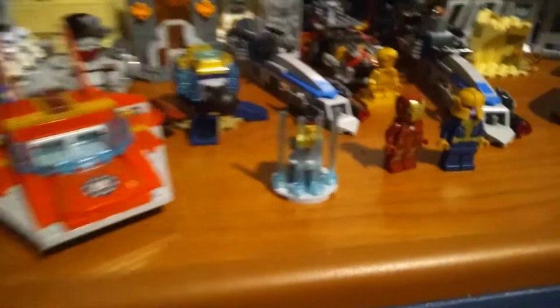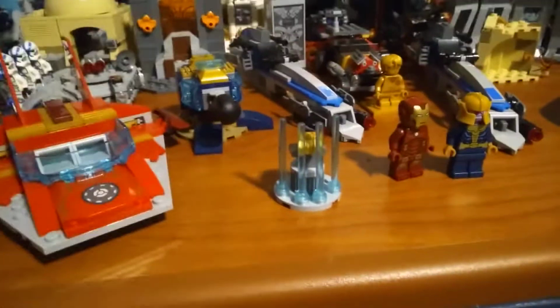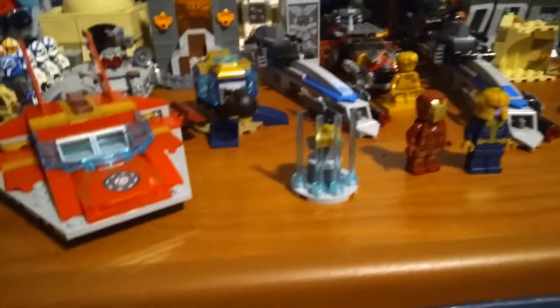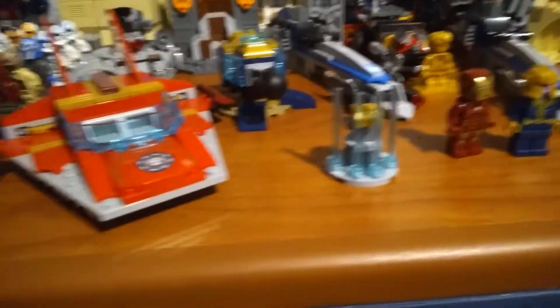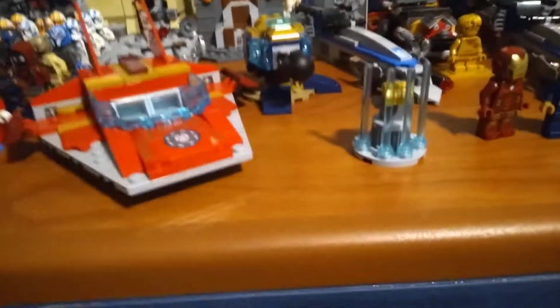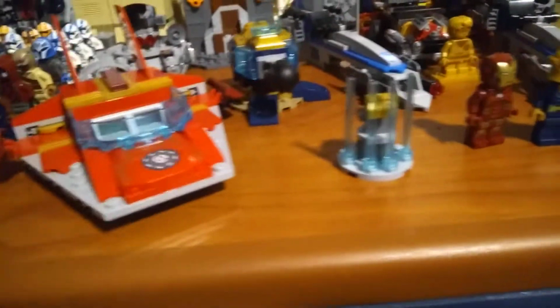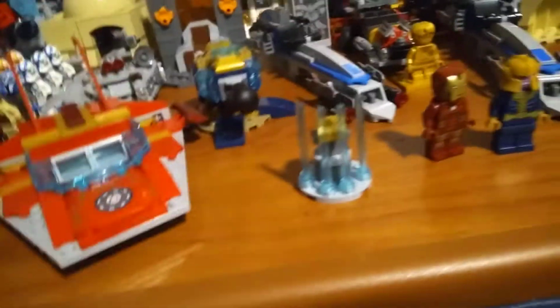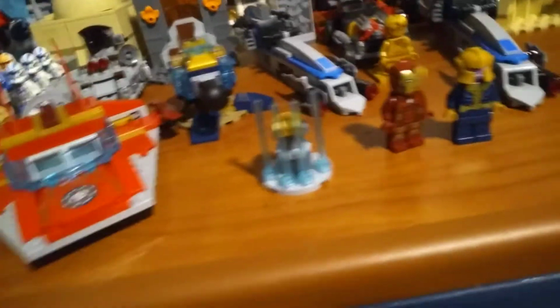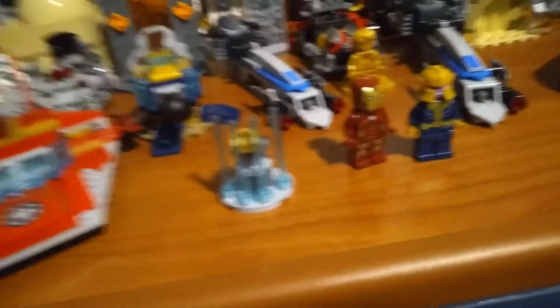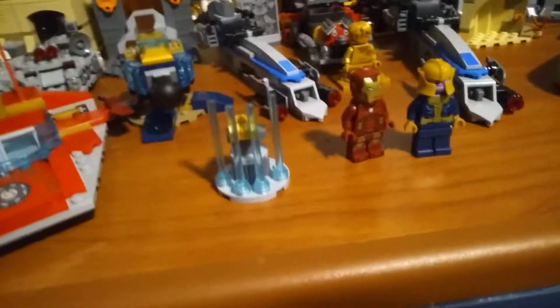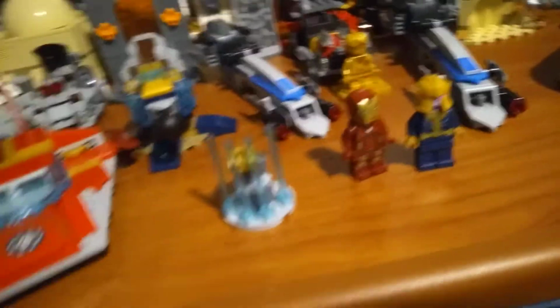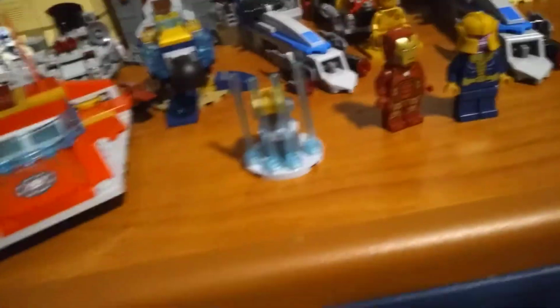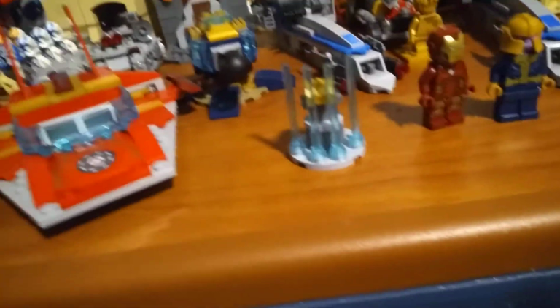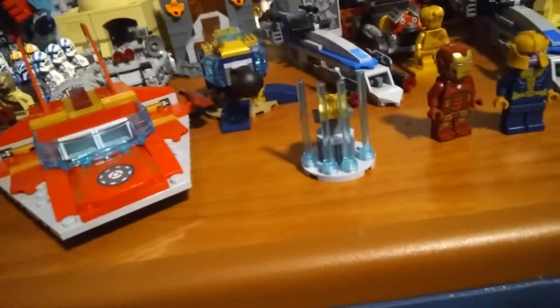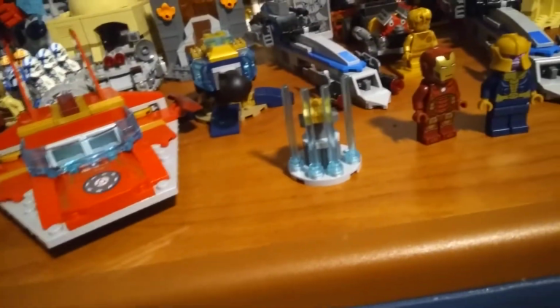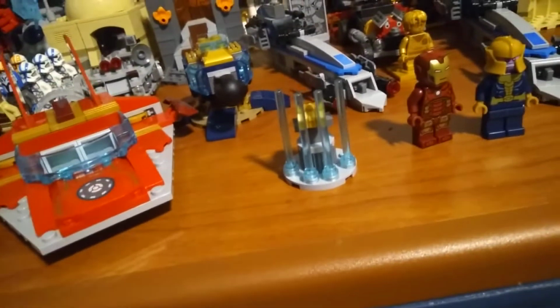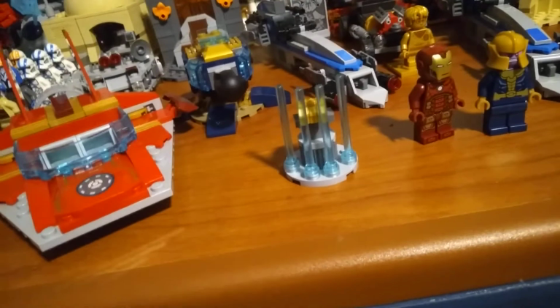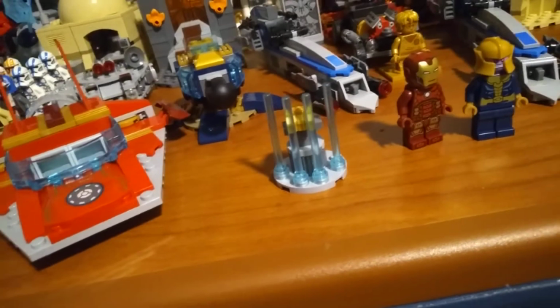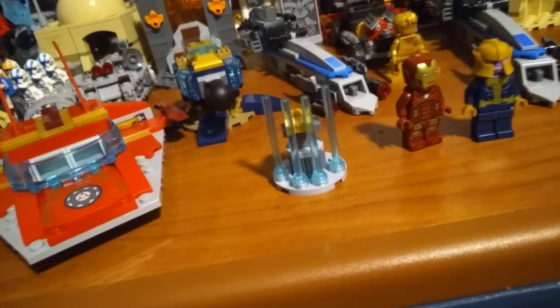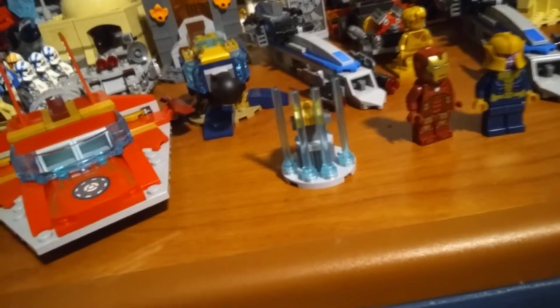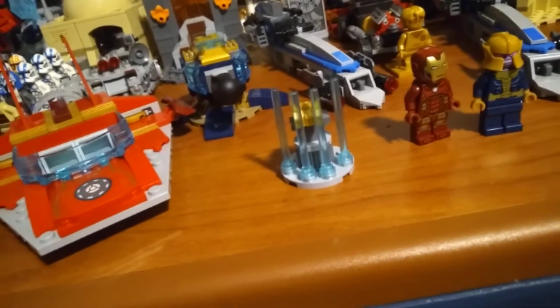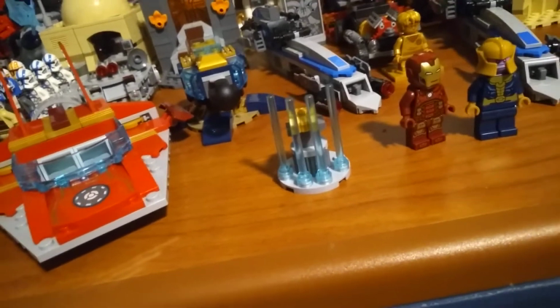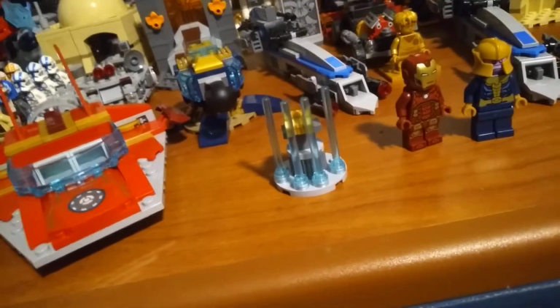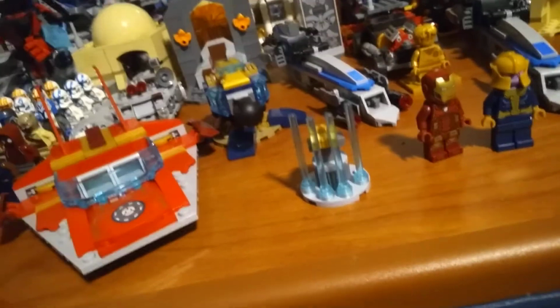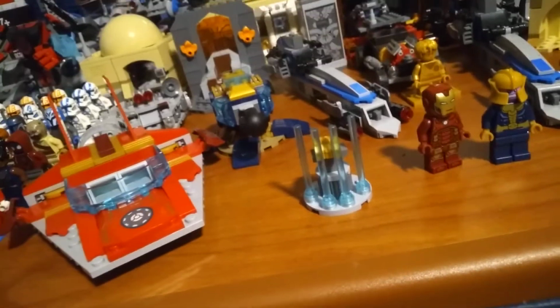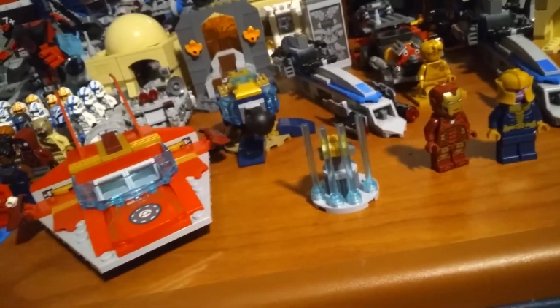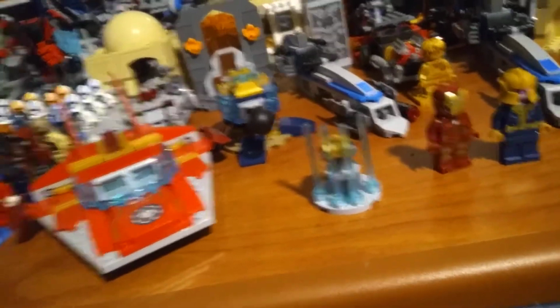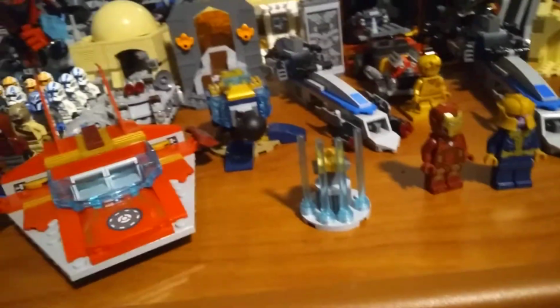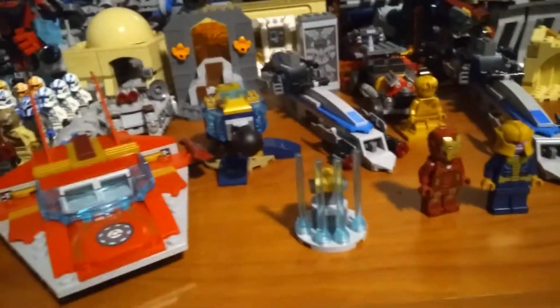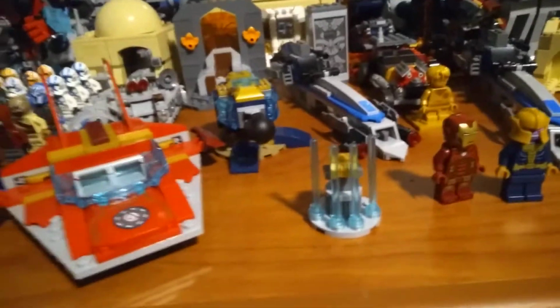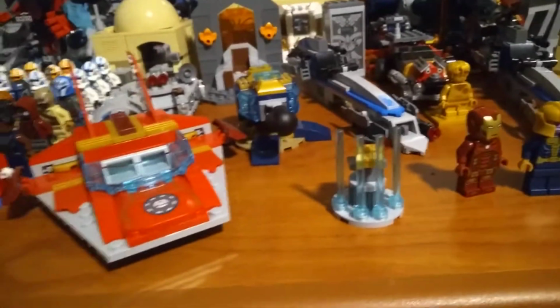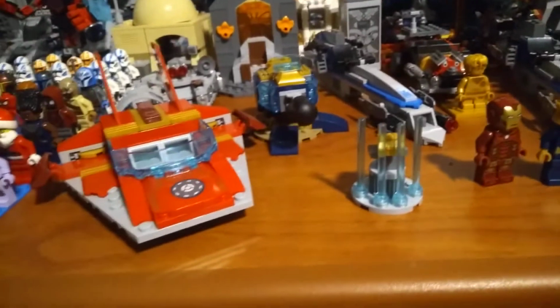Hey guys, the Boss of Toys here. Today we'll be reviewing set 76170, Iron Man vs. Thanos.